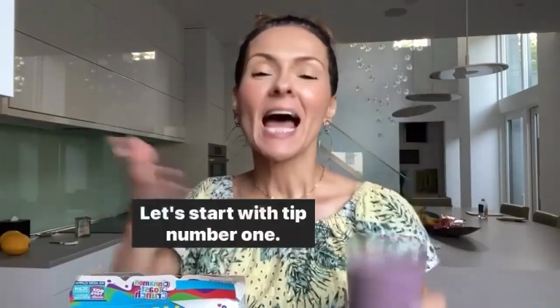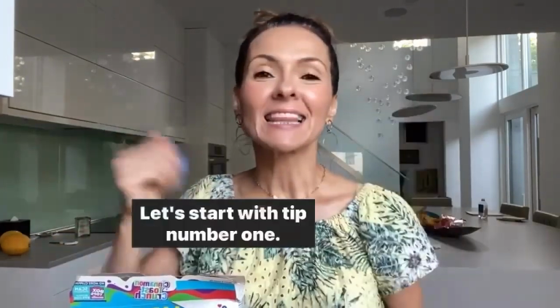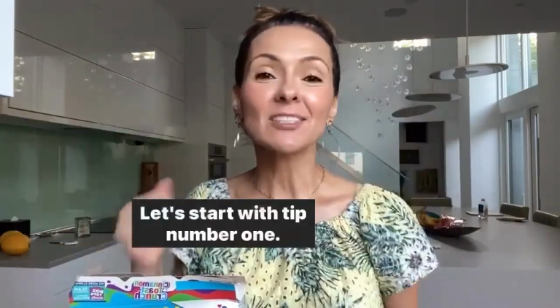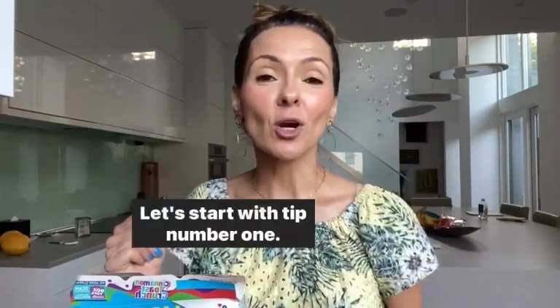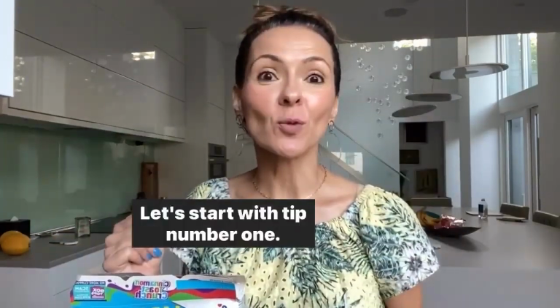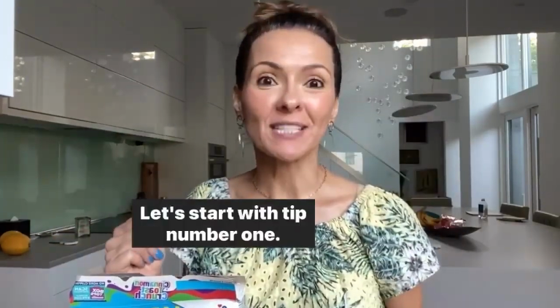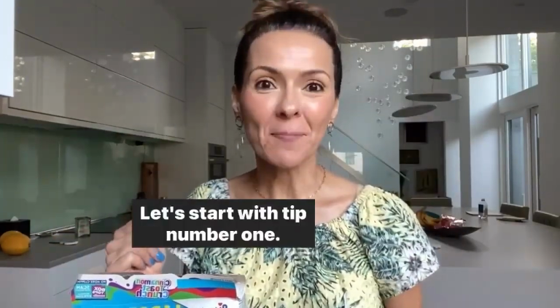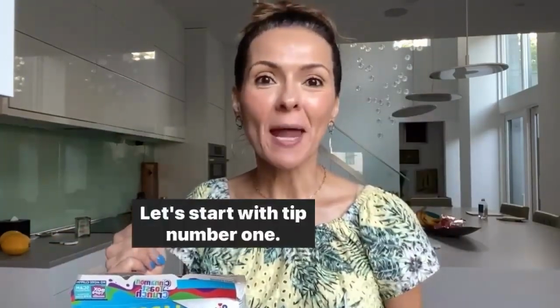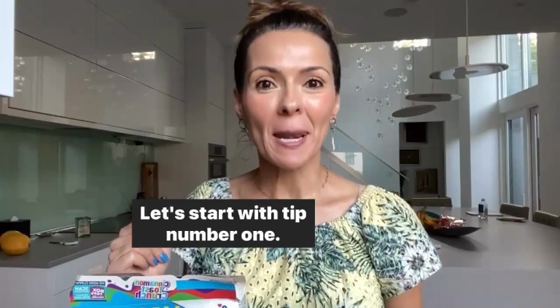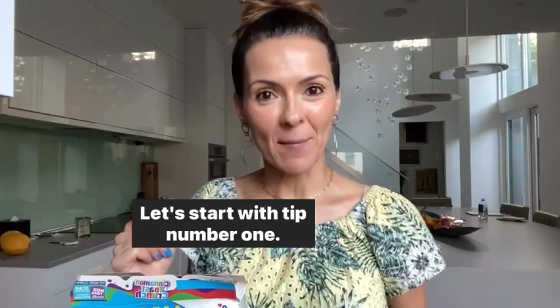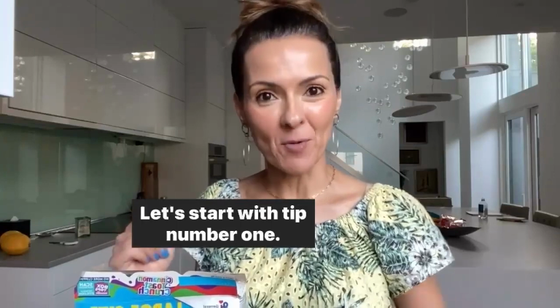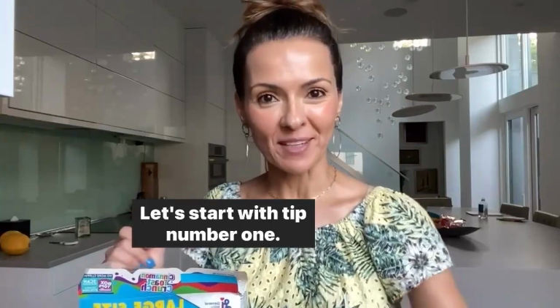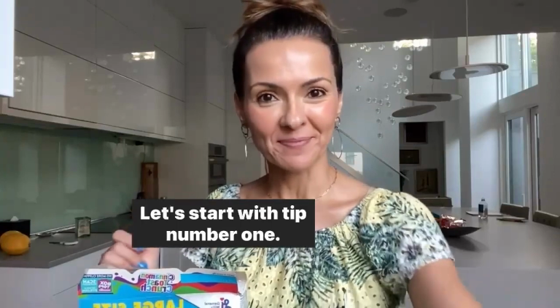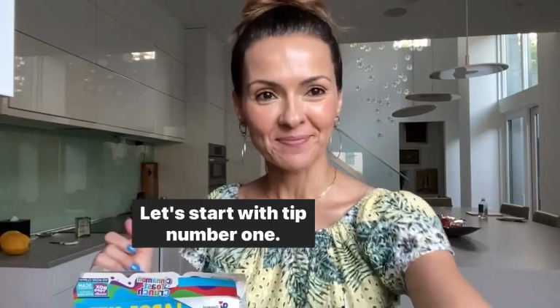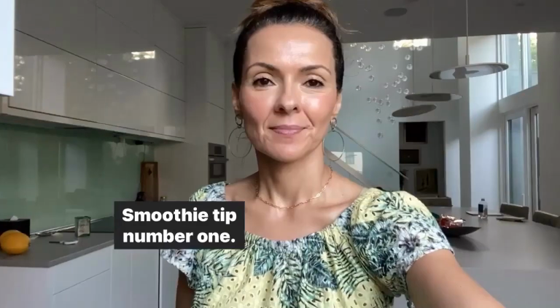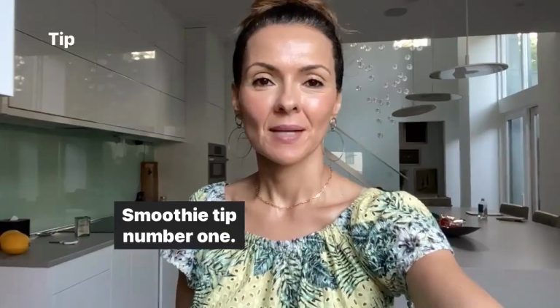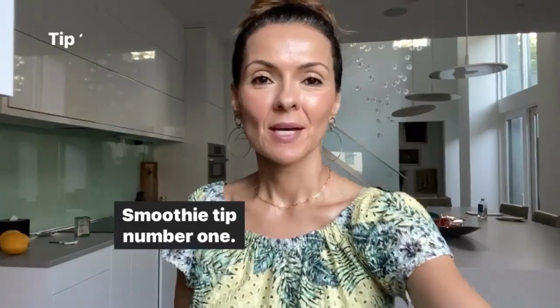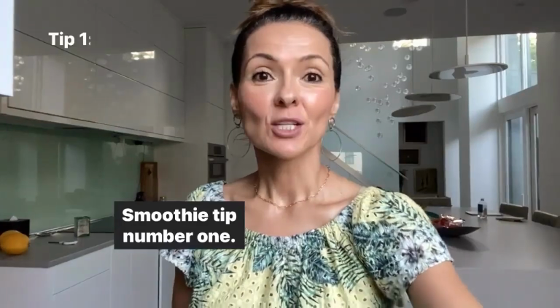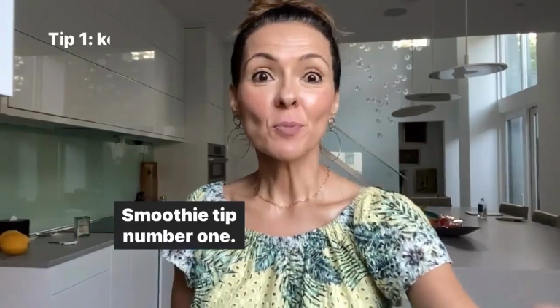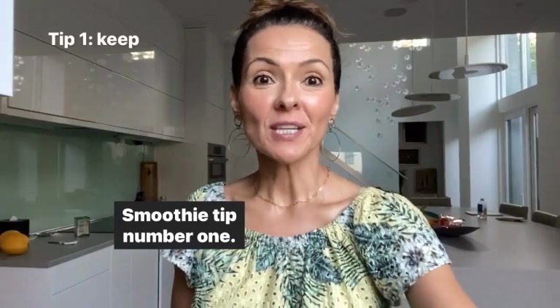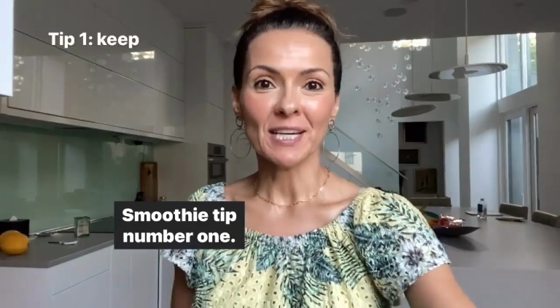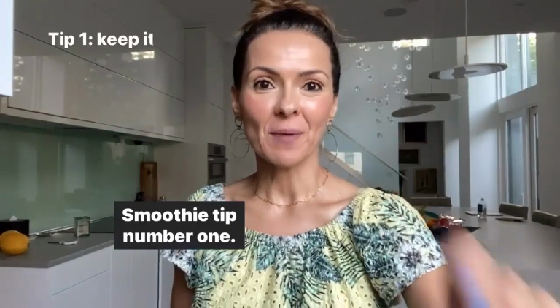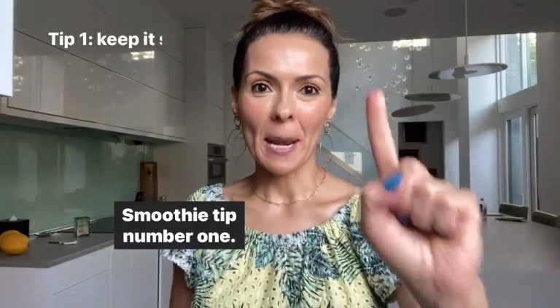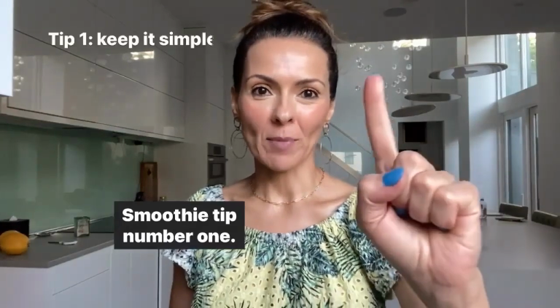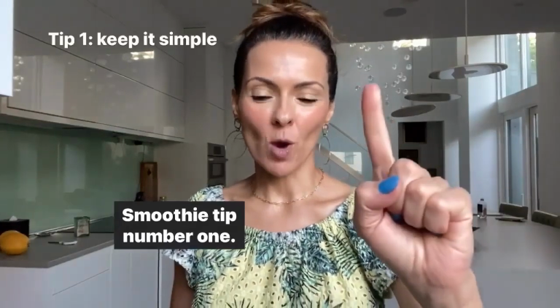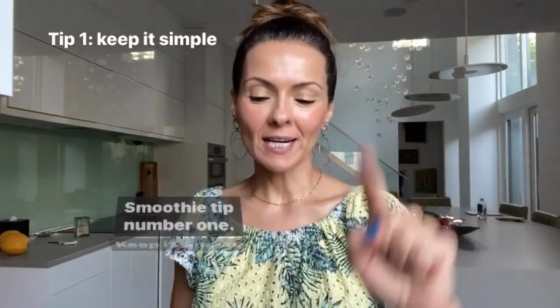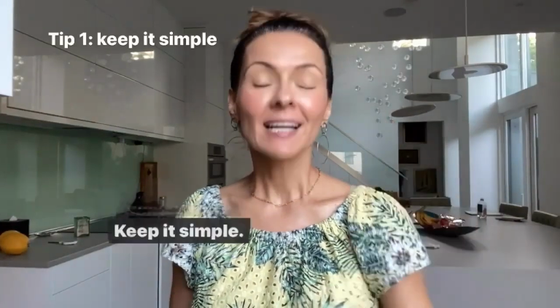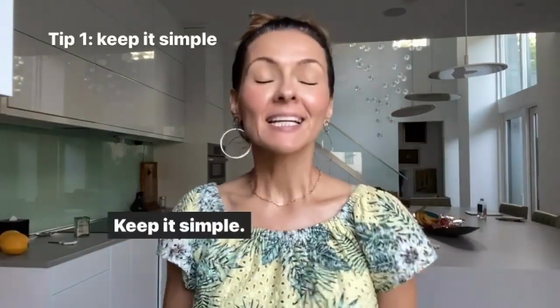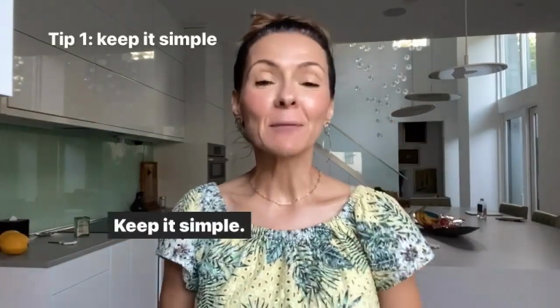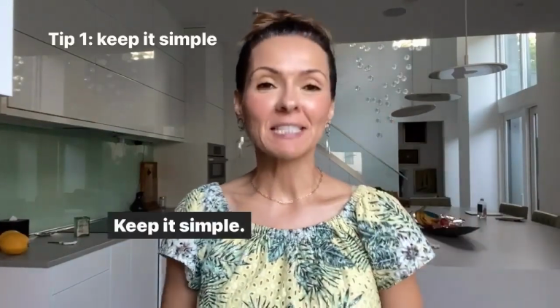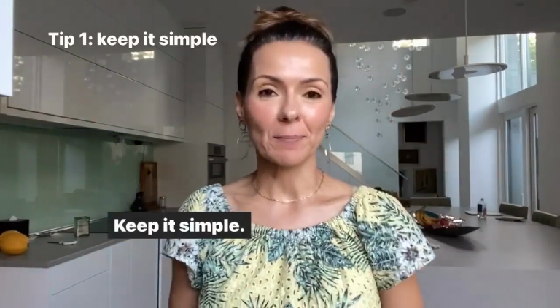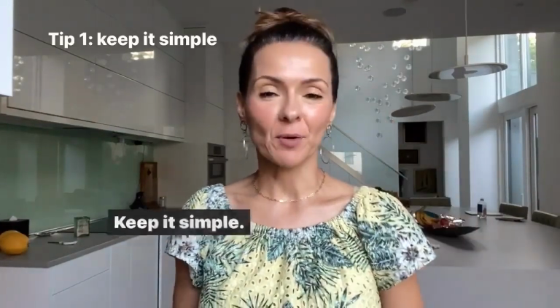Let's start with tip number one: smoothie tip number one — keep it simple.